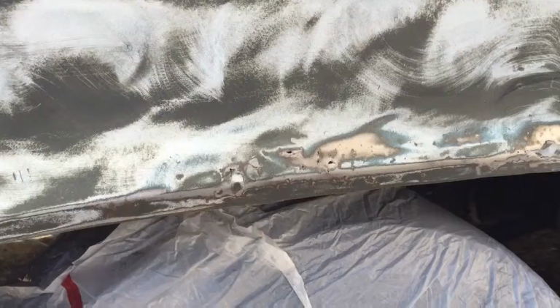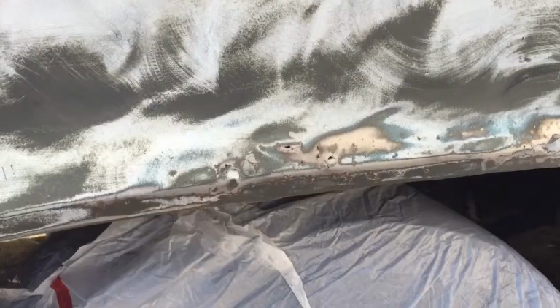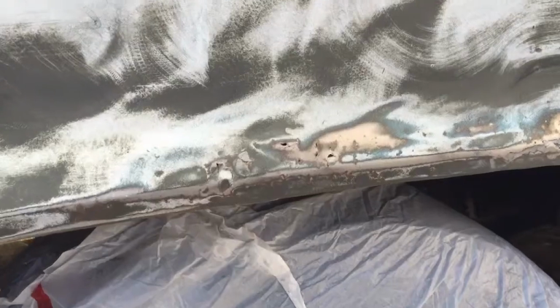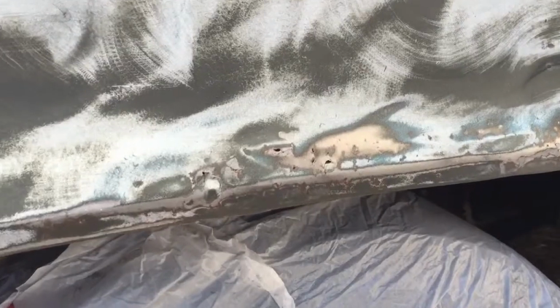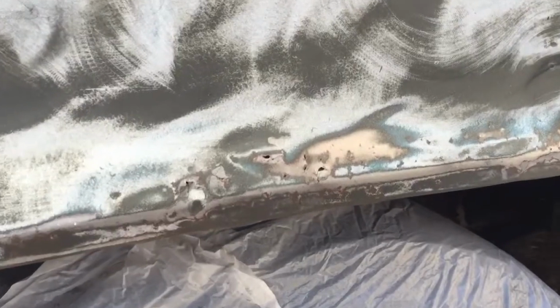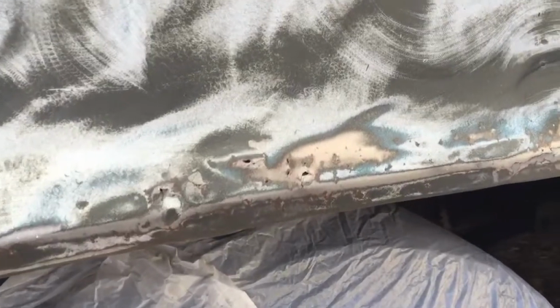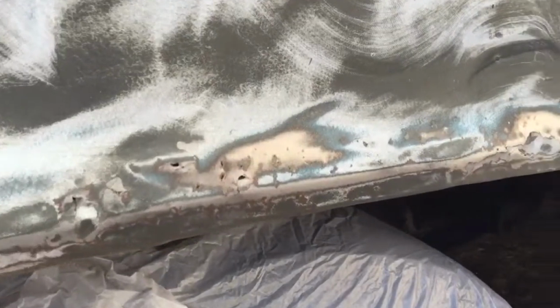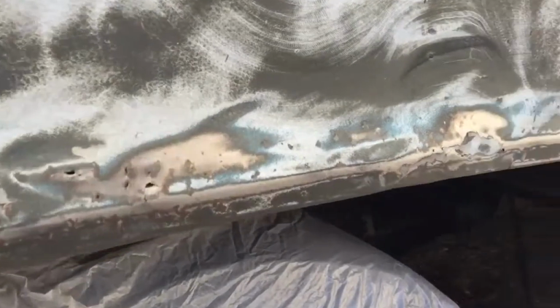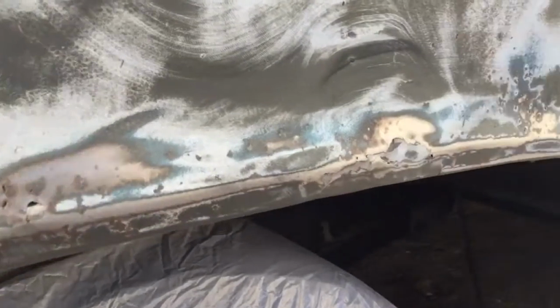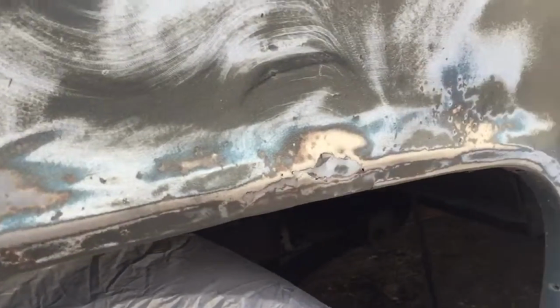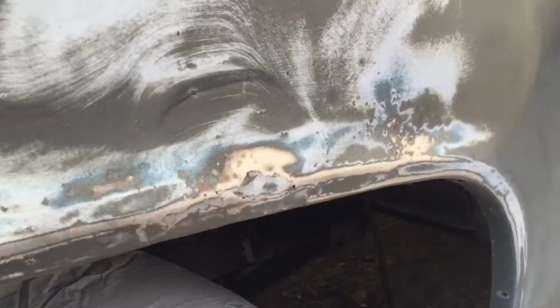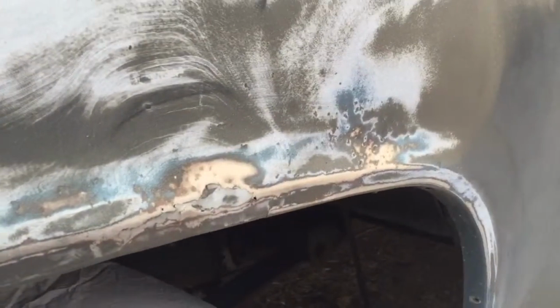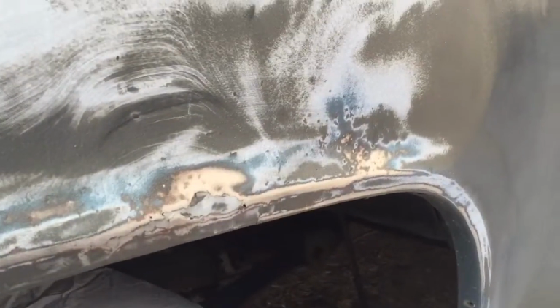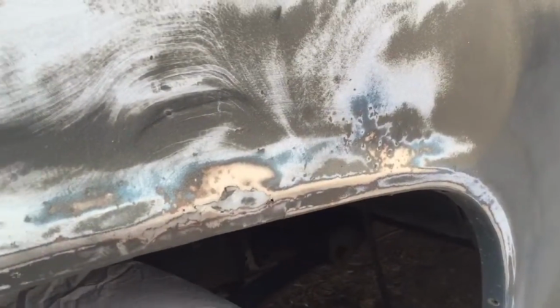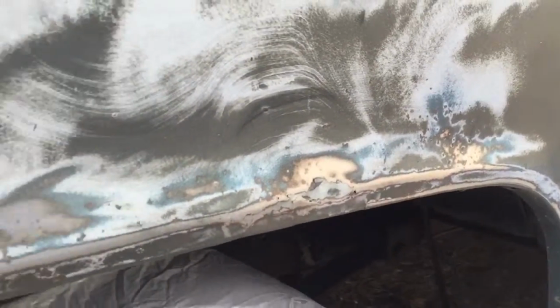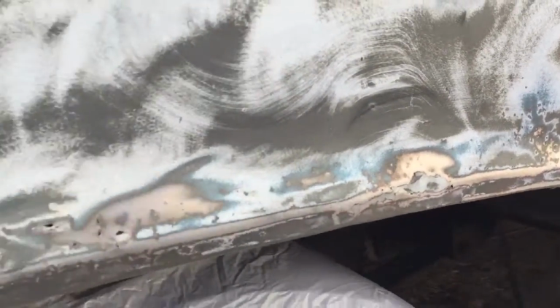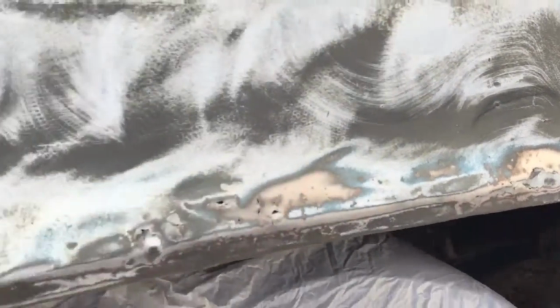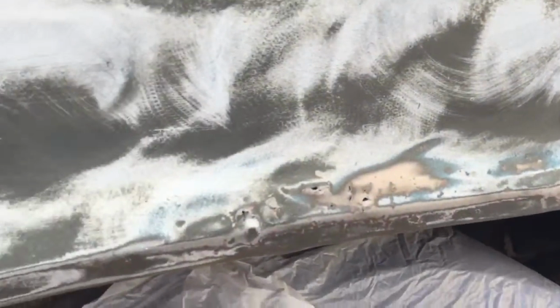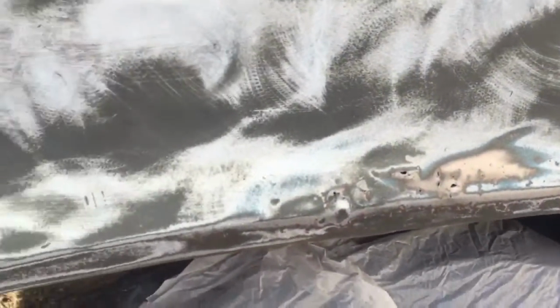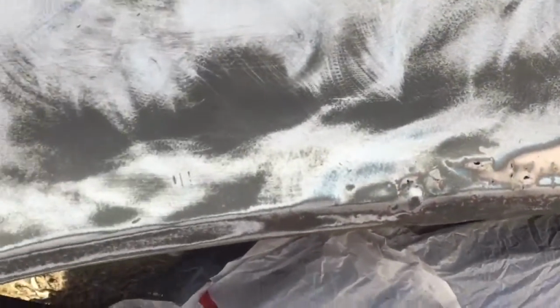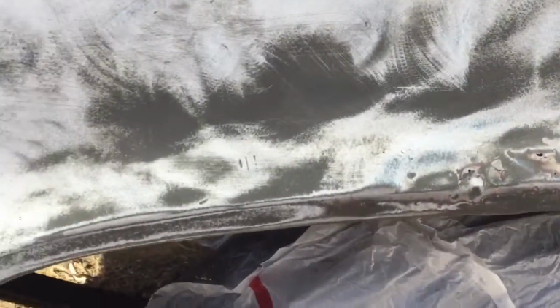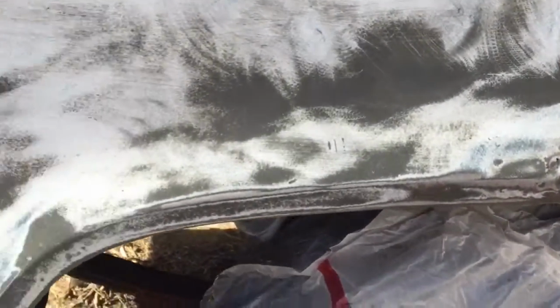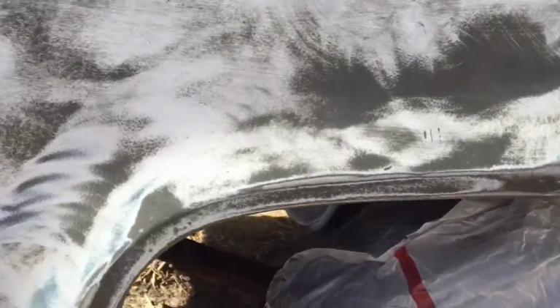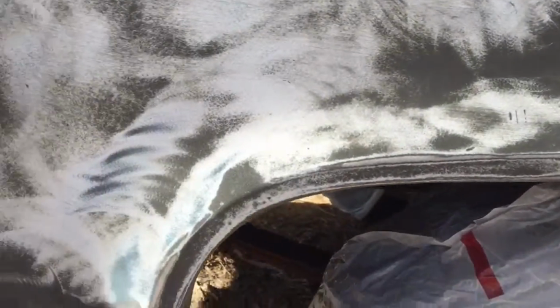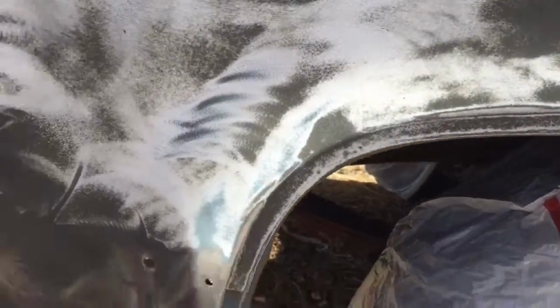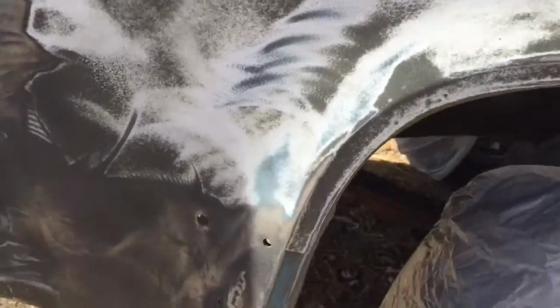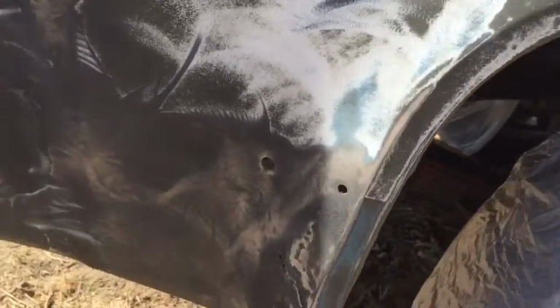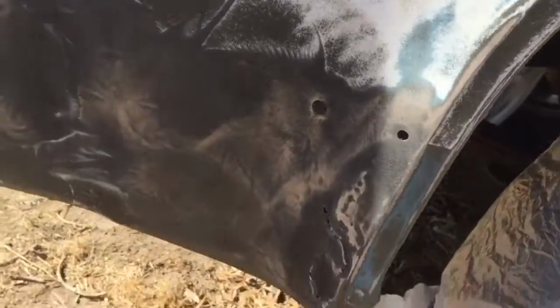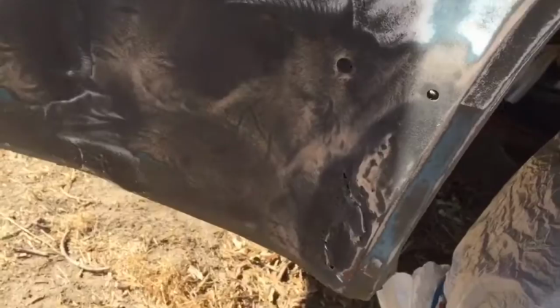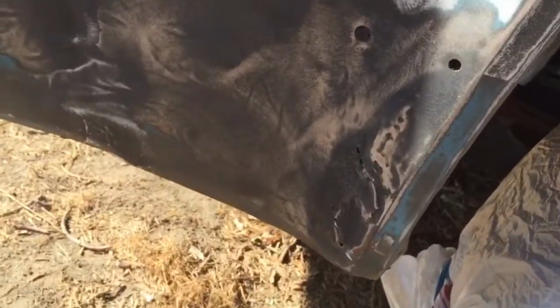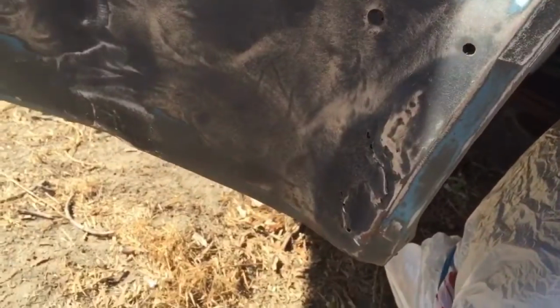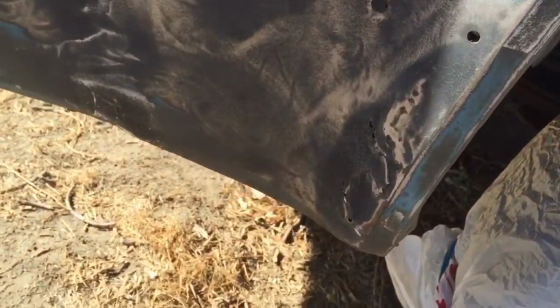Whoever did the previous bodywork on this needs to be kicked in the balls. Look at this shit.